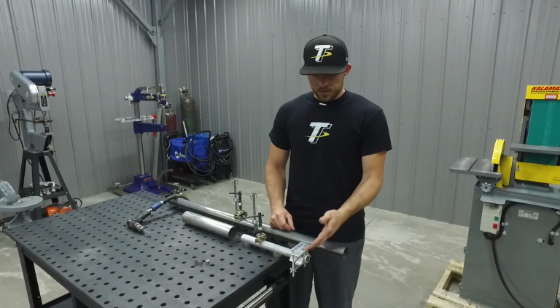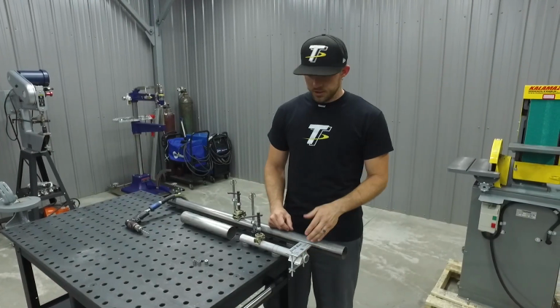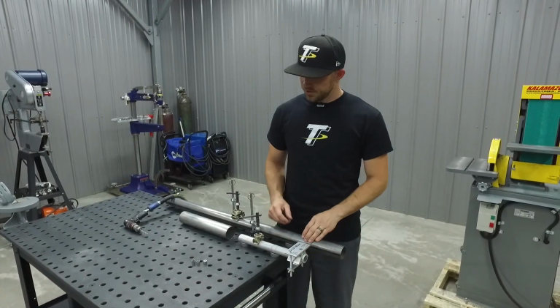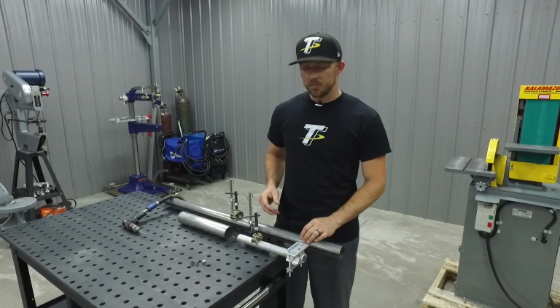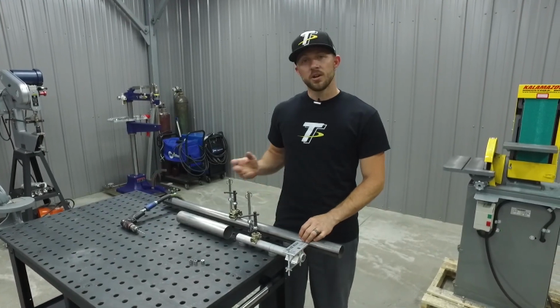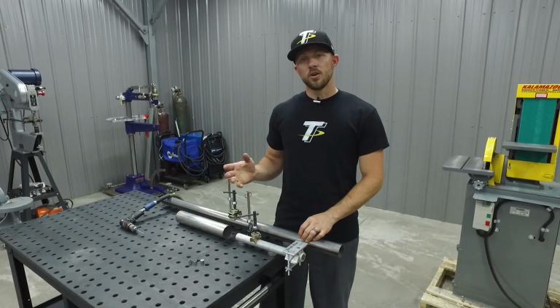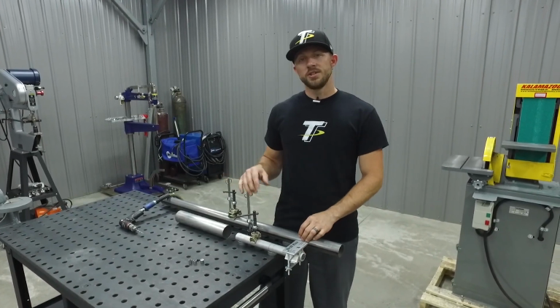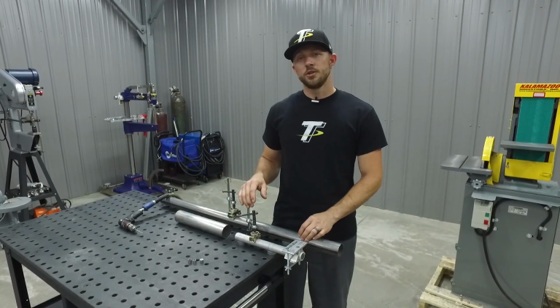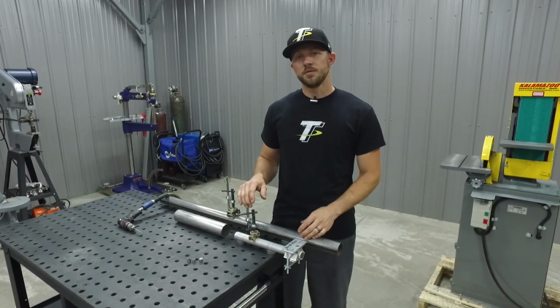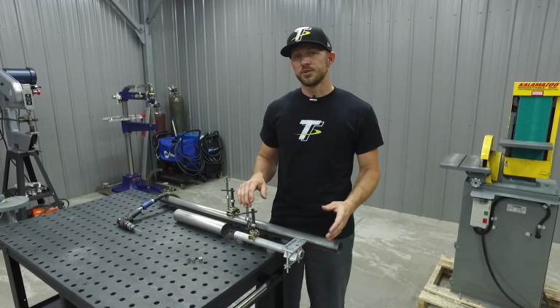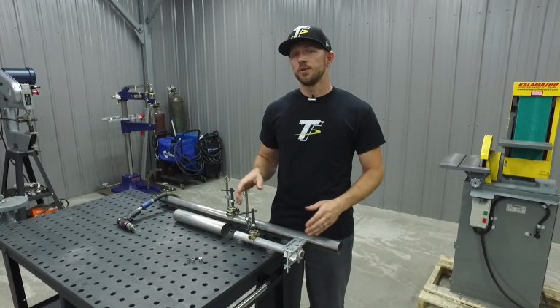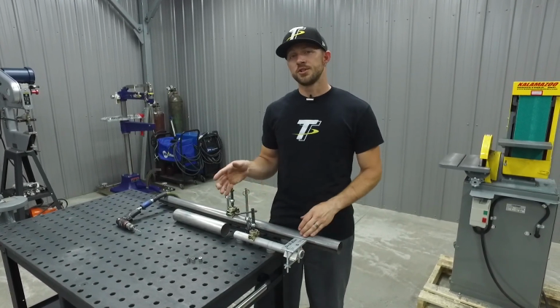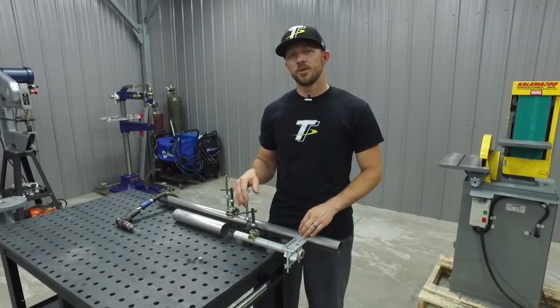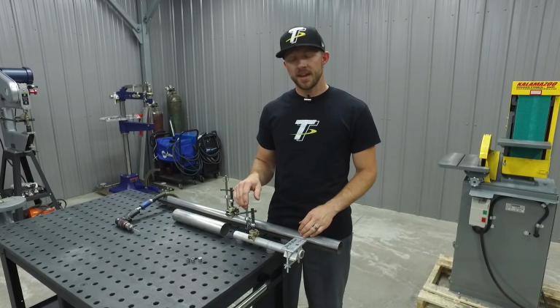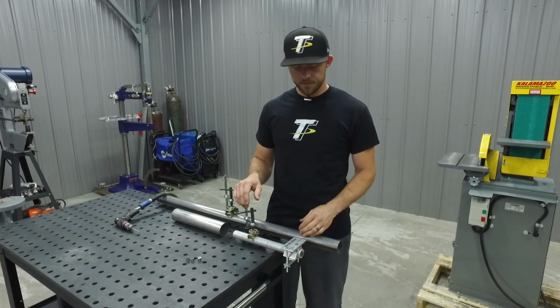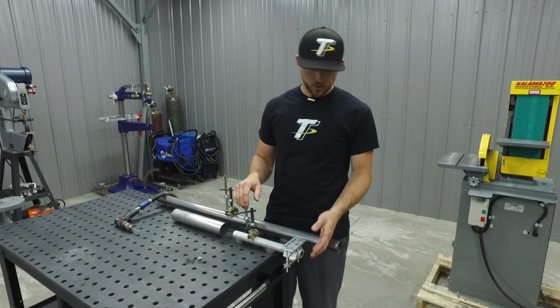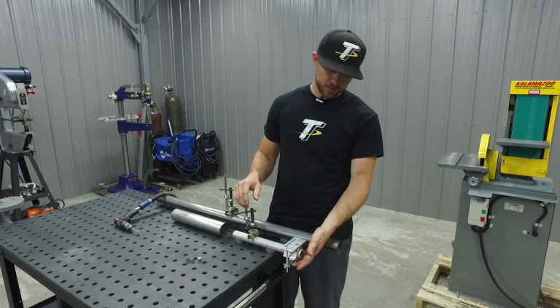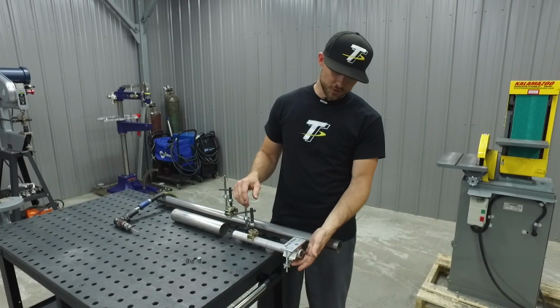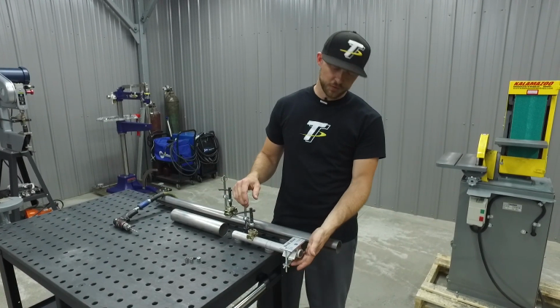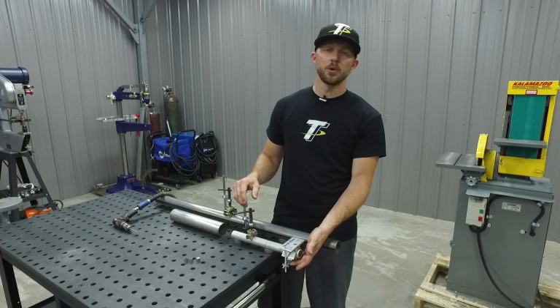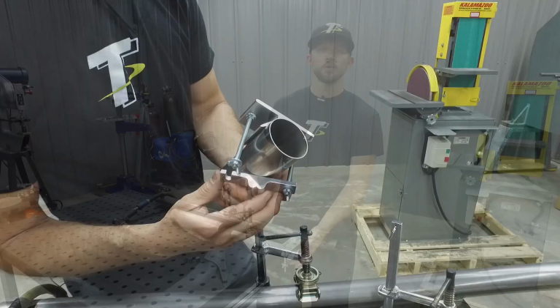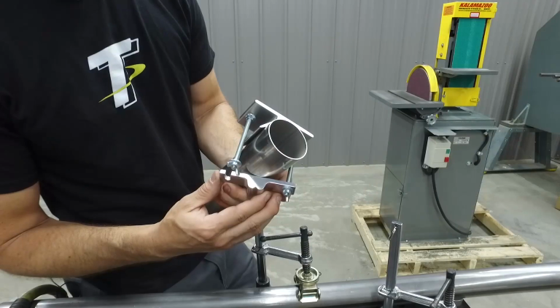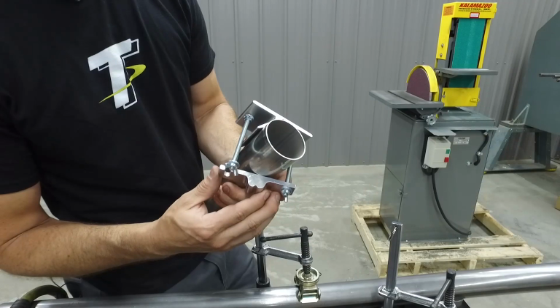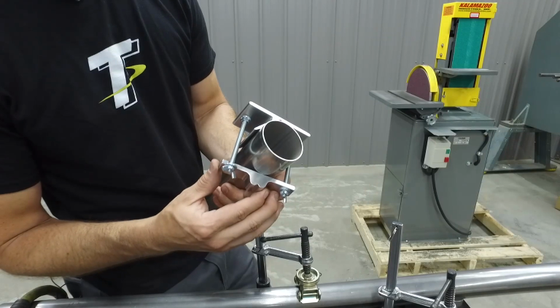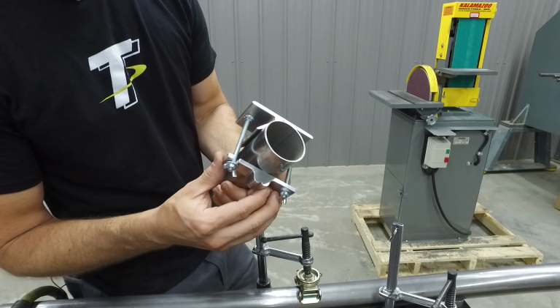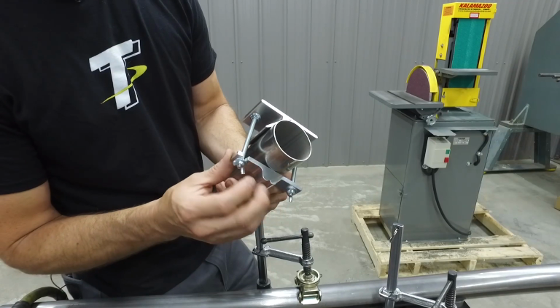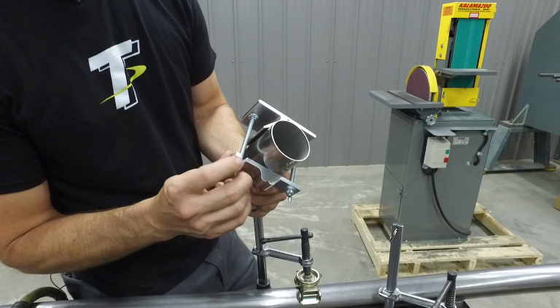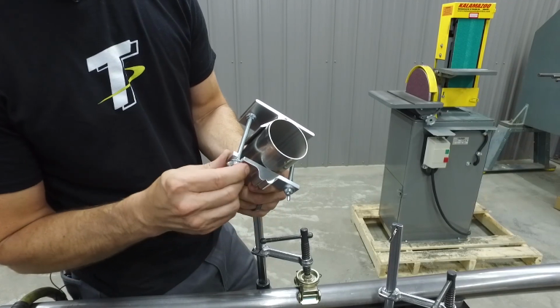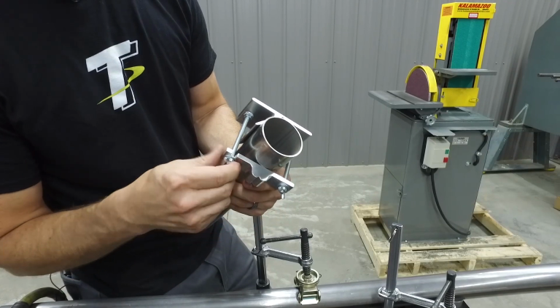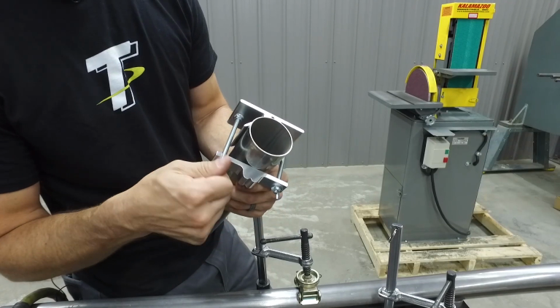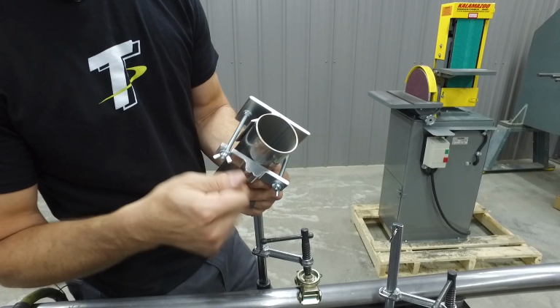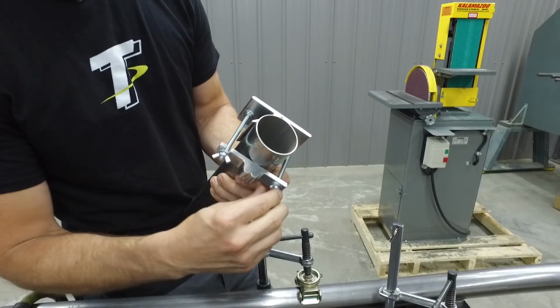To use it on bigger OD tubing from two inch to two and a half inches, all you have to do is flip over the clamping arm to allow it to slide over the larger material.